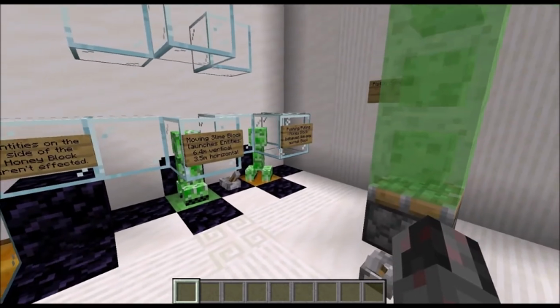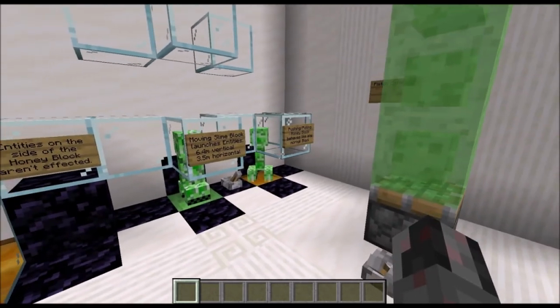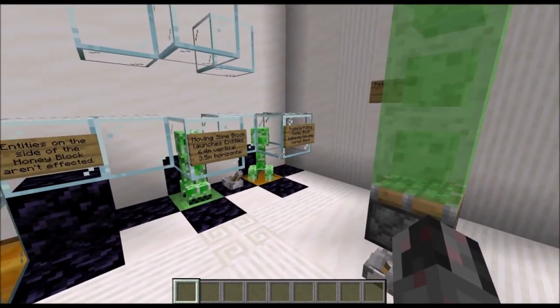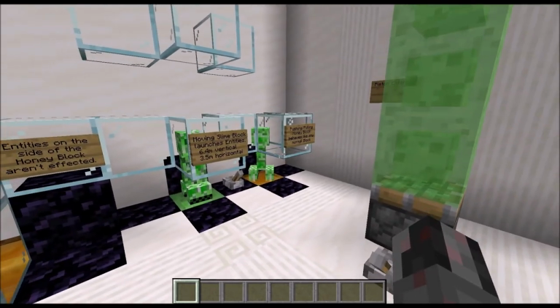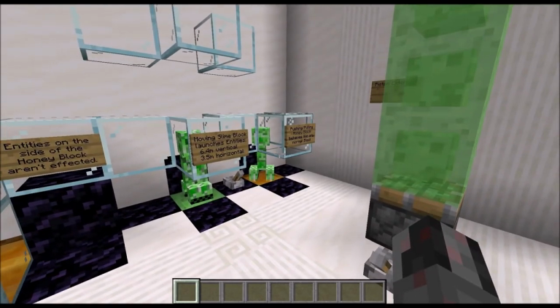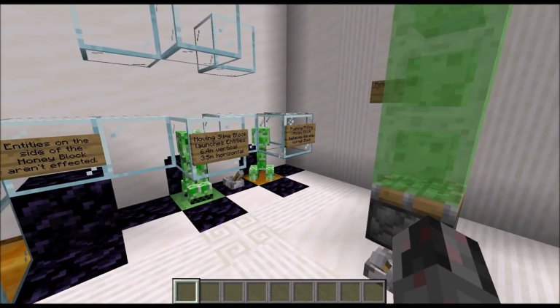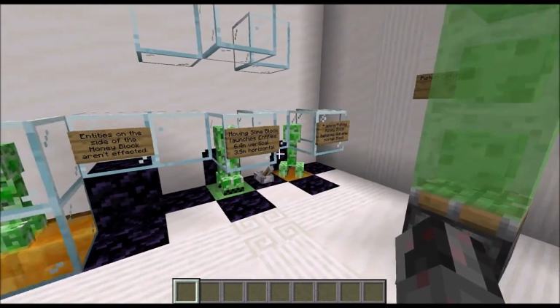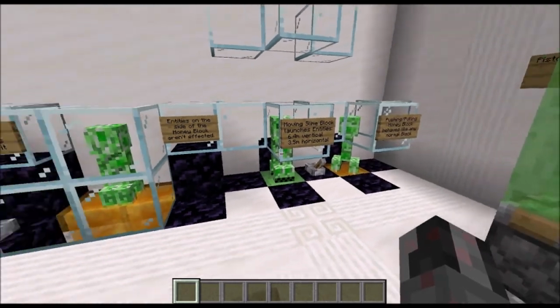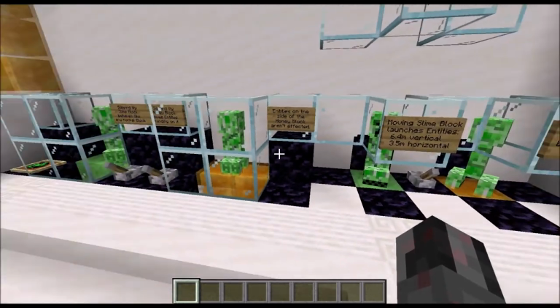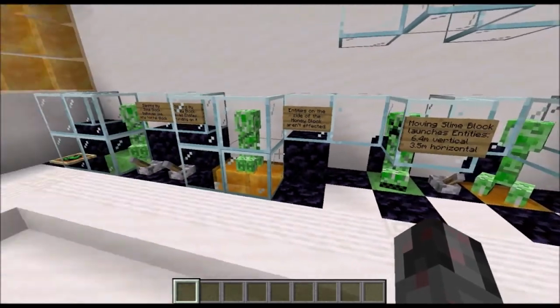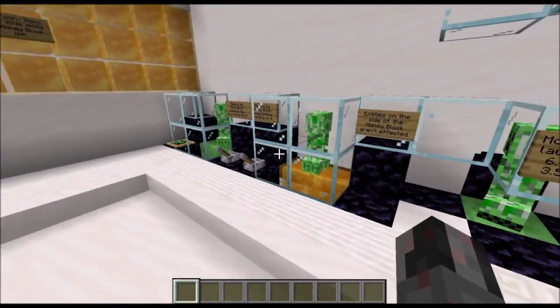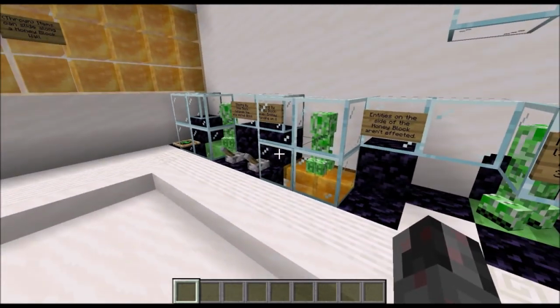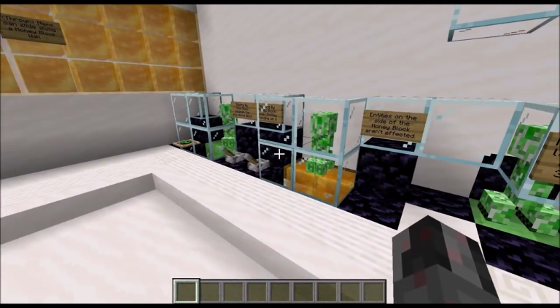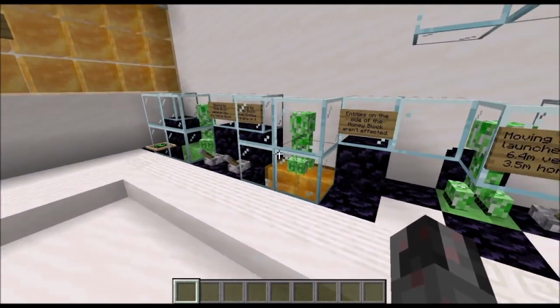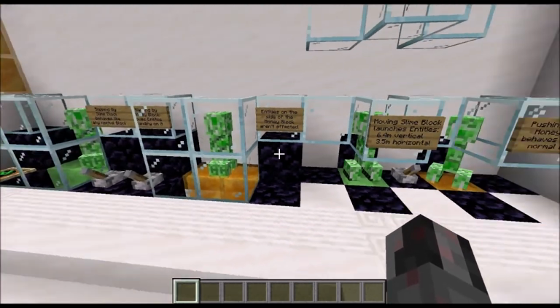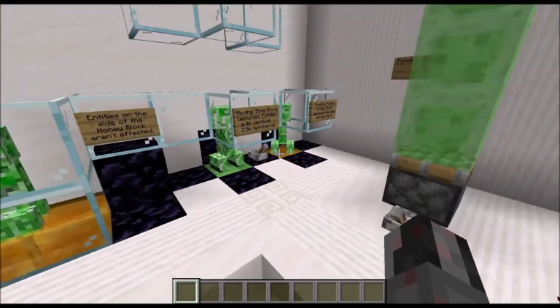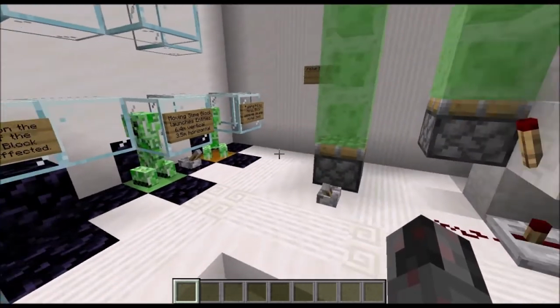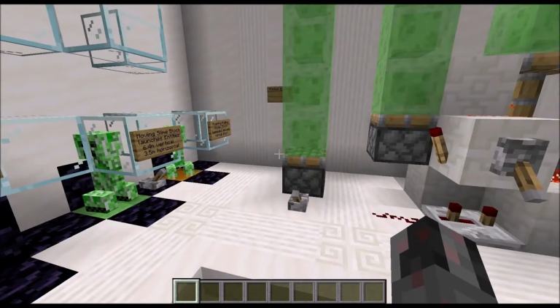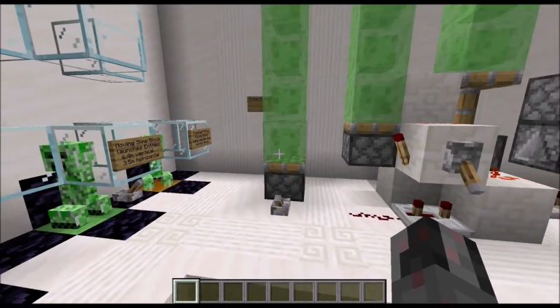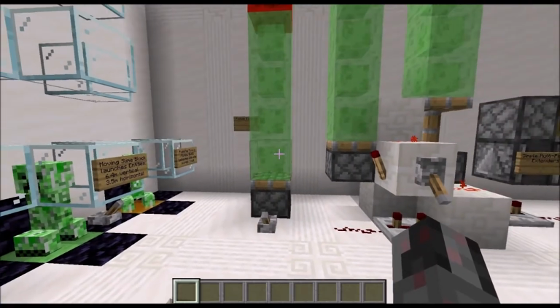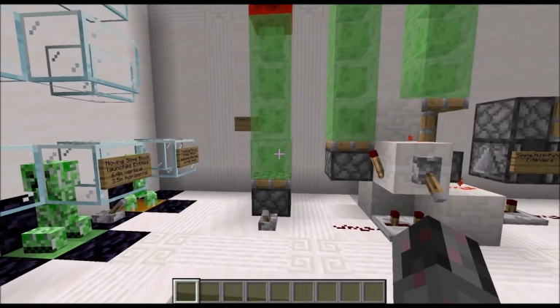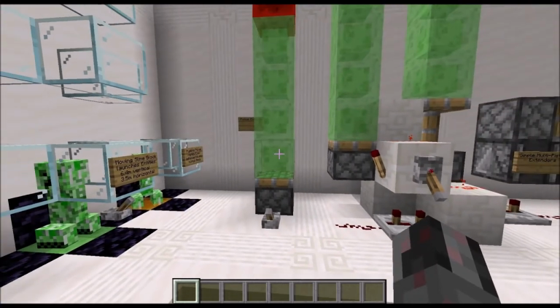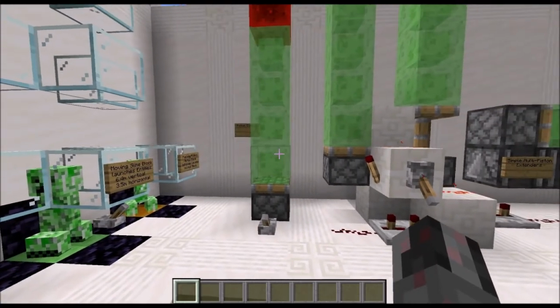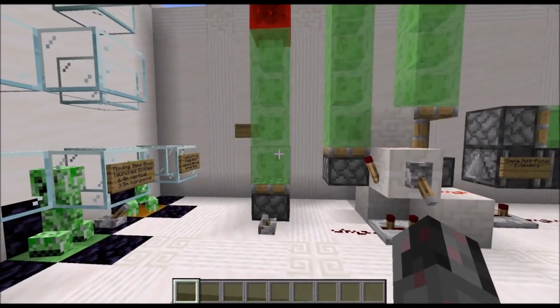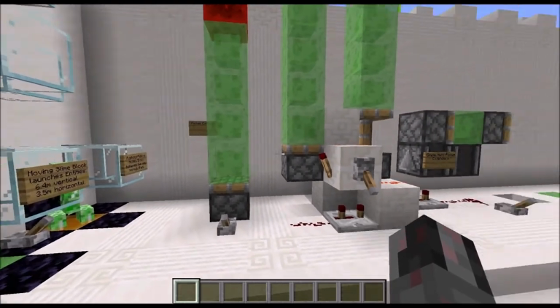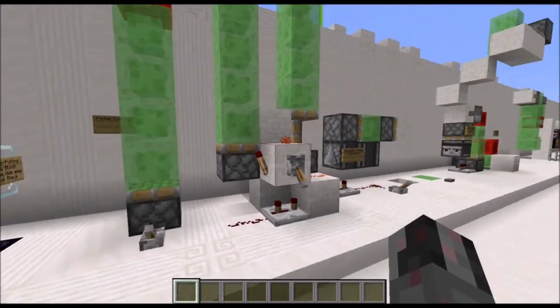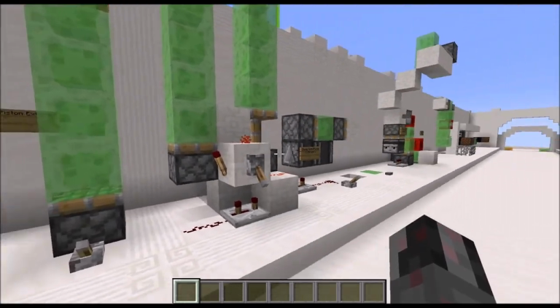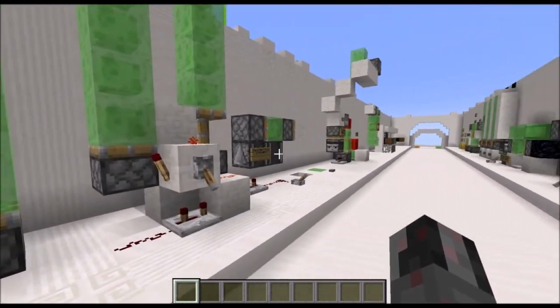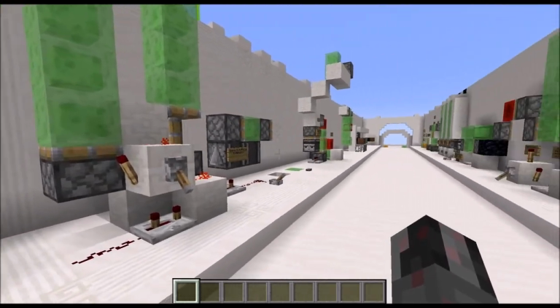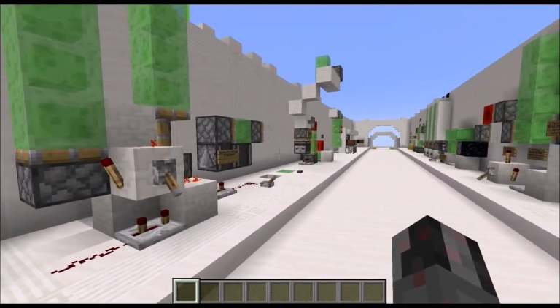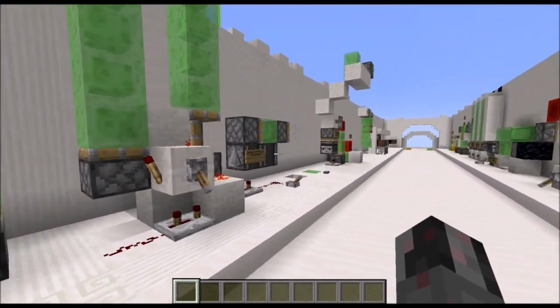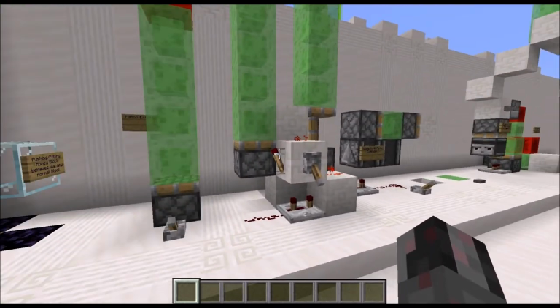When you push a slime block upwards into an entity, the entity is launched upwards. You can do the same sideways — the distances you can travel are about 6.5 meters upwards or 3.5 meters sideways. The honey block acts like any normal block here and the entity doesn't really stick to it when it's being moved into them. And that covers the entity interaction.